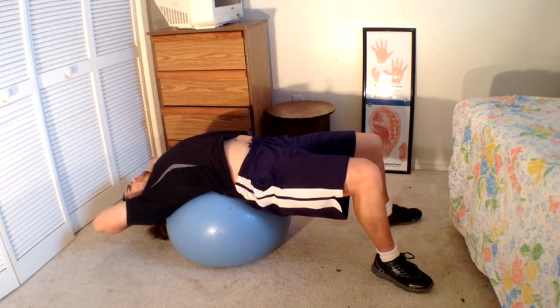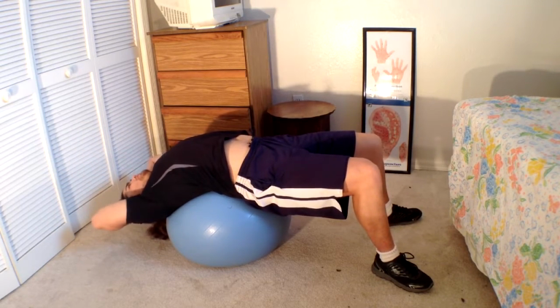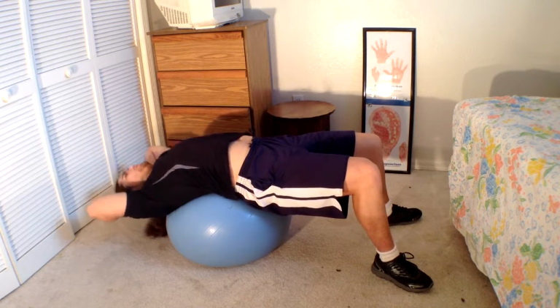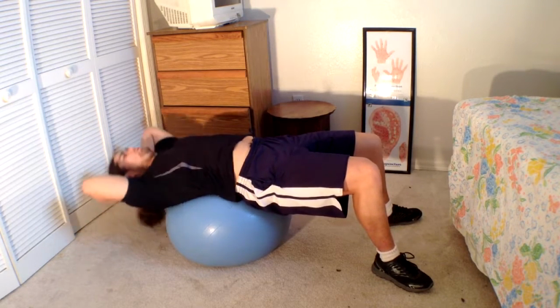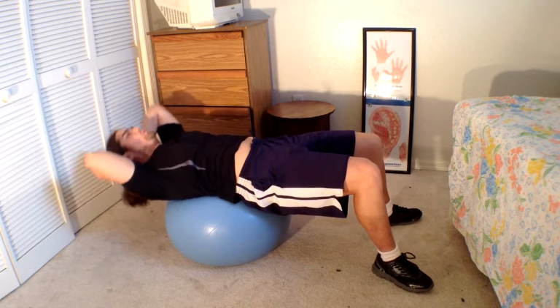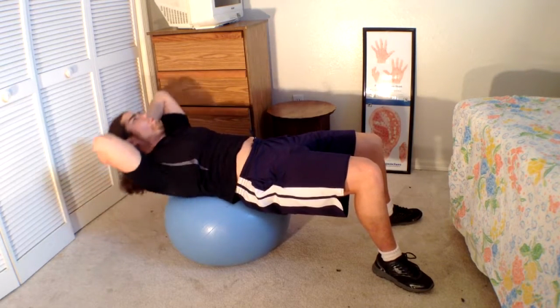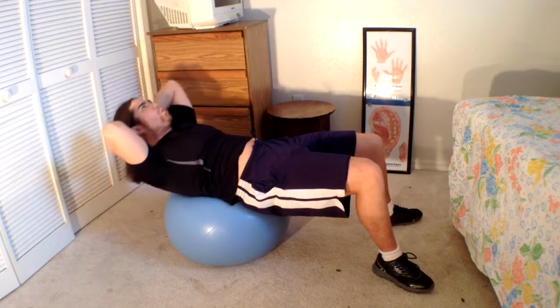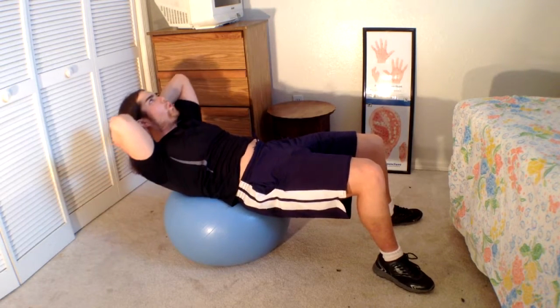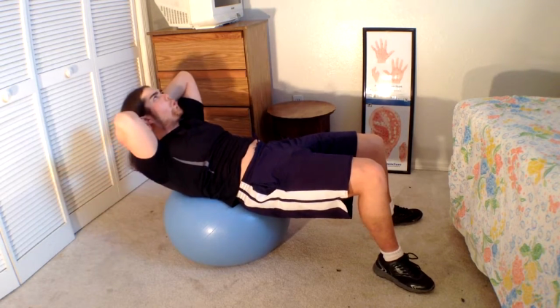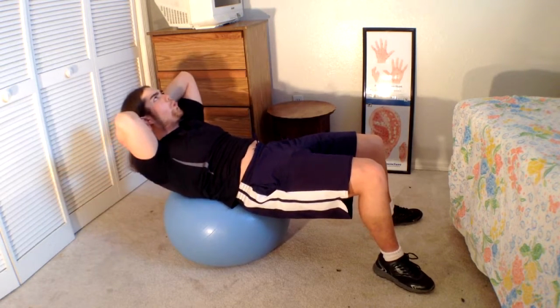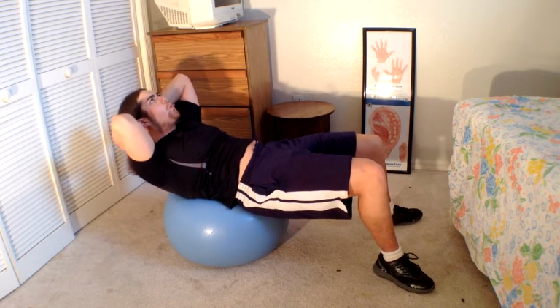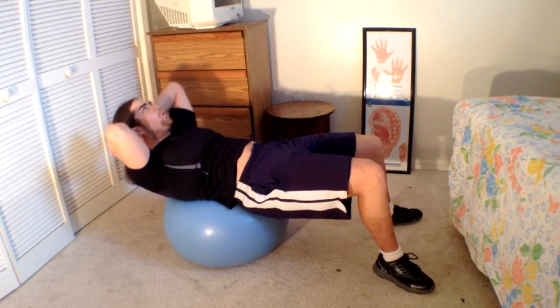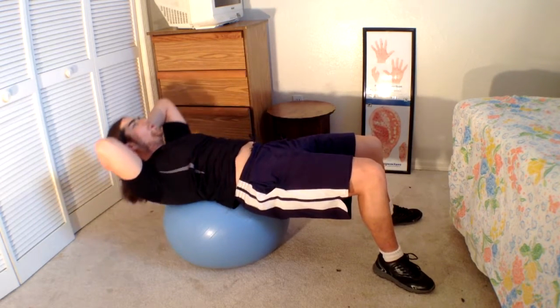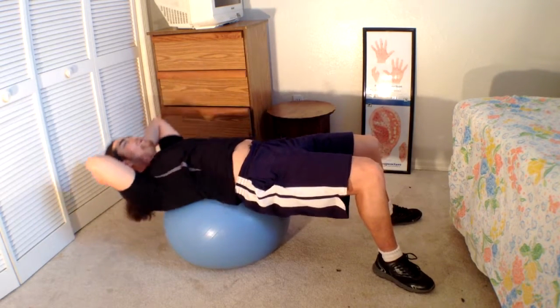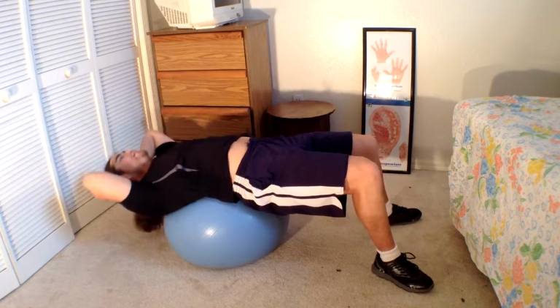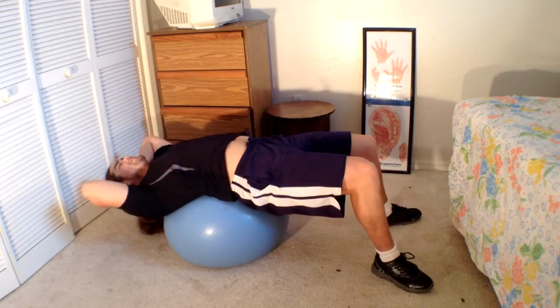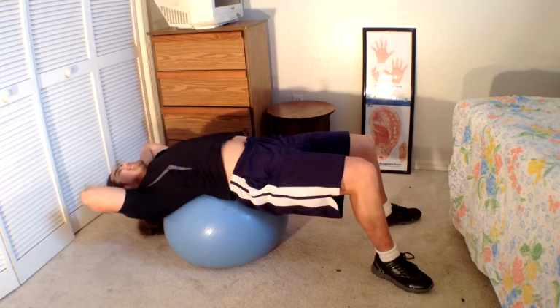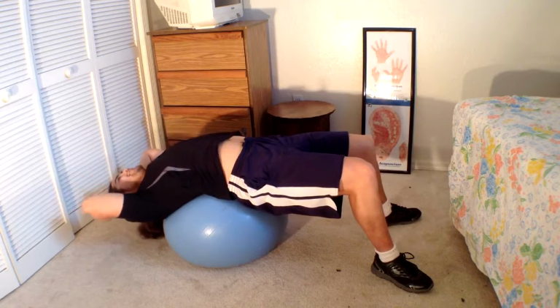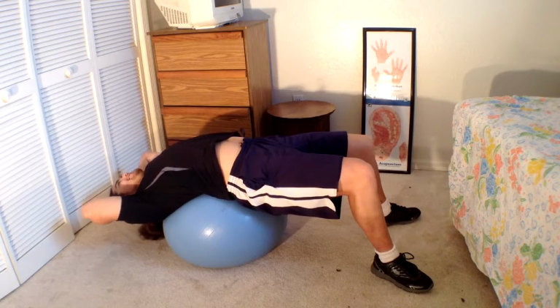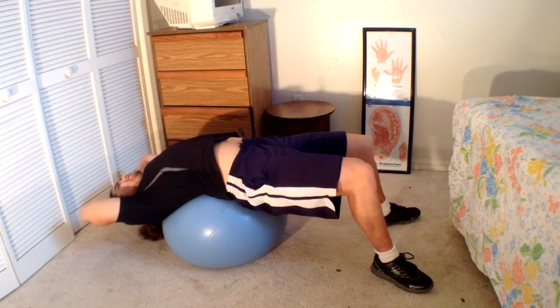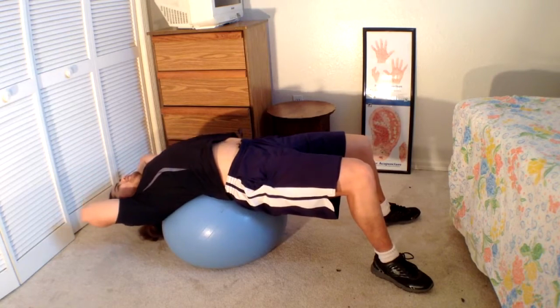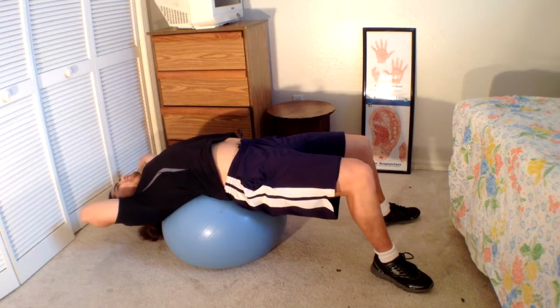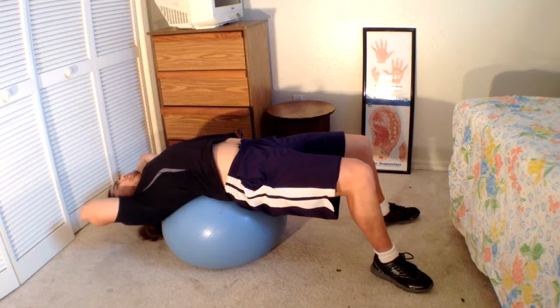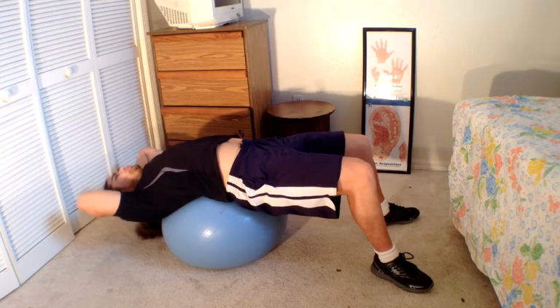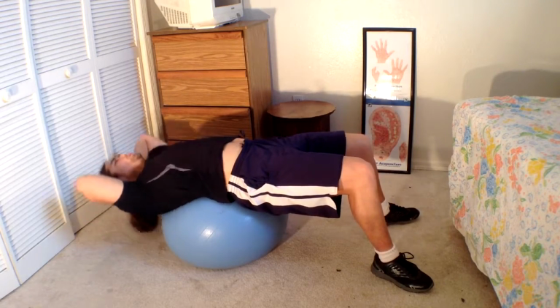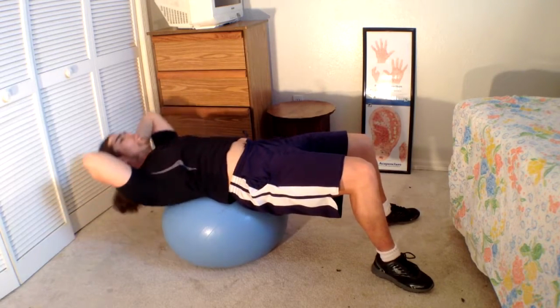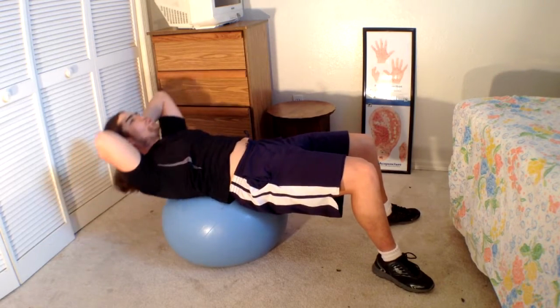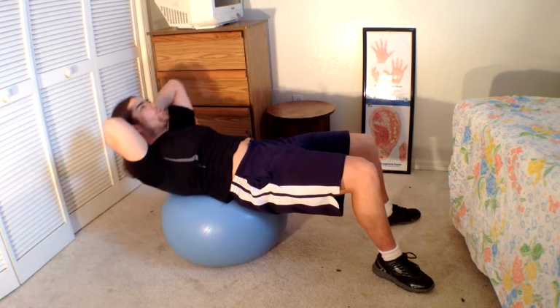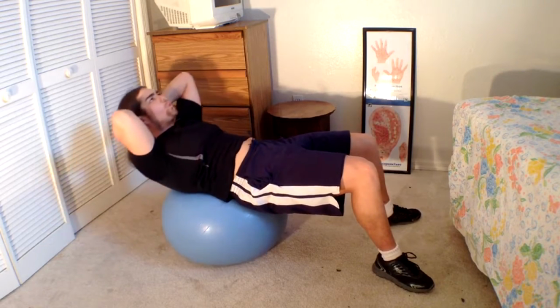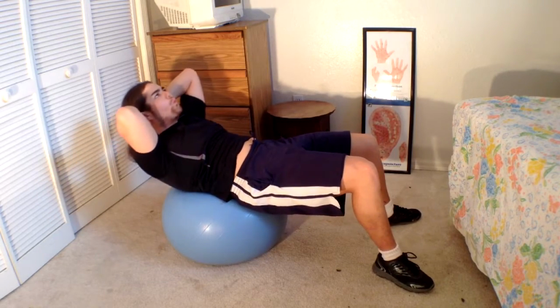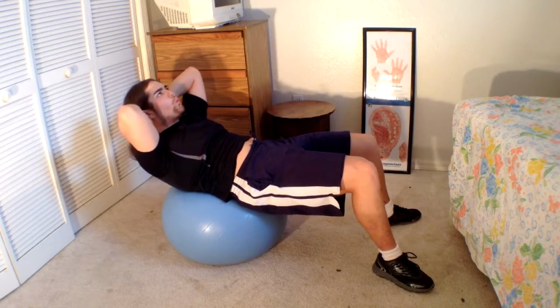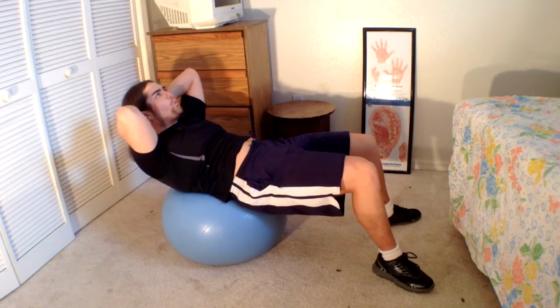And as you lower down, you're breathing in. And as you're lifting up your torso, you're breathing out.